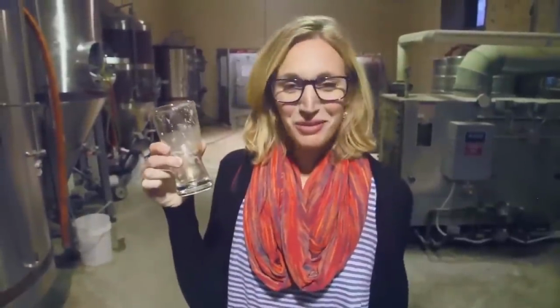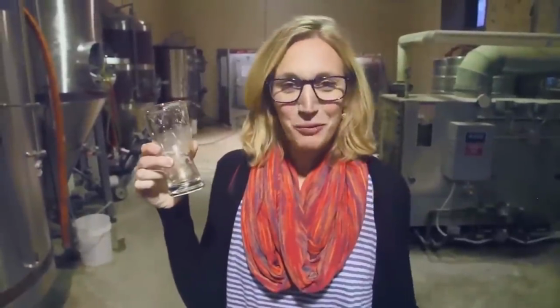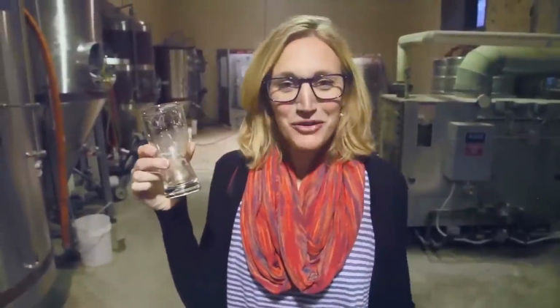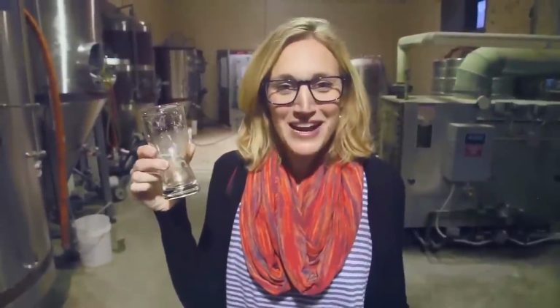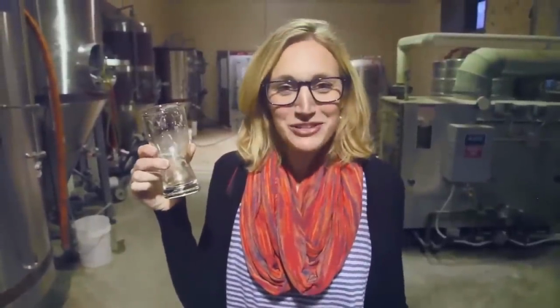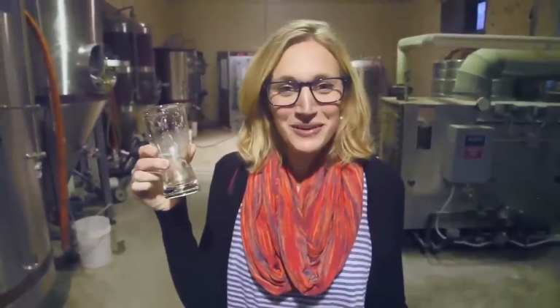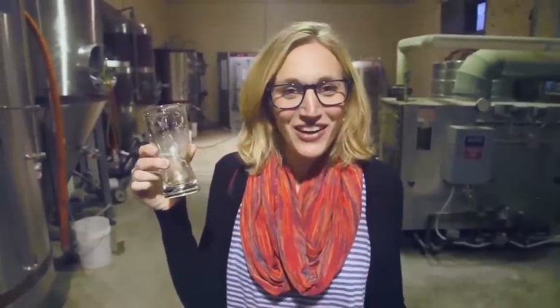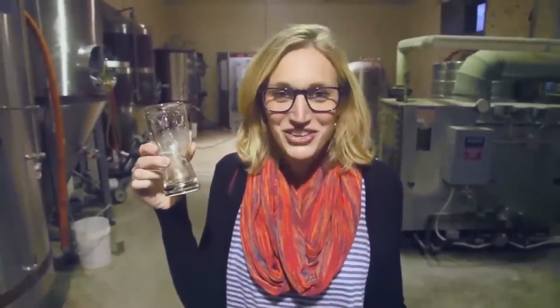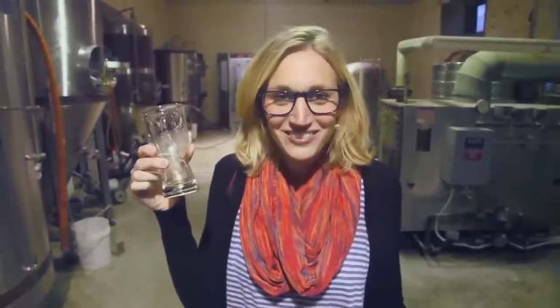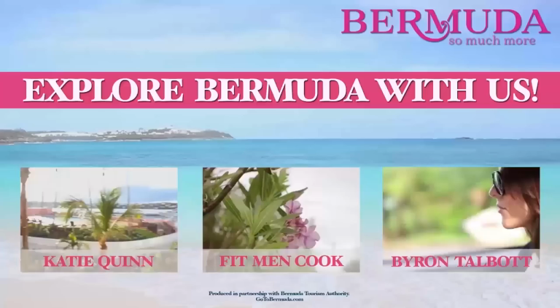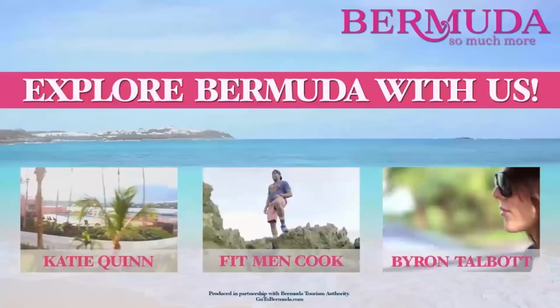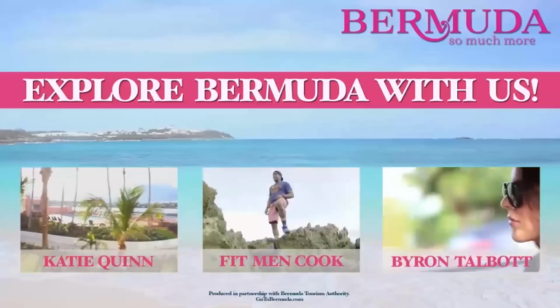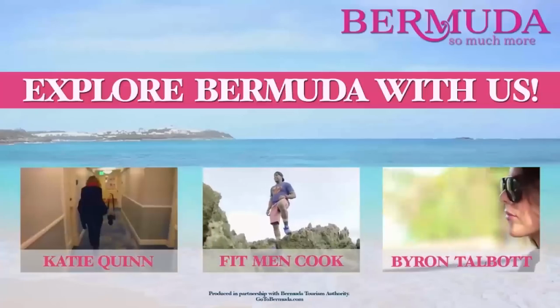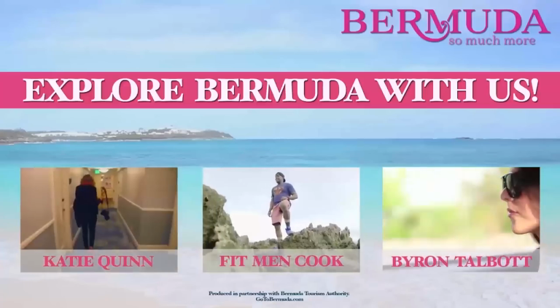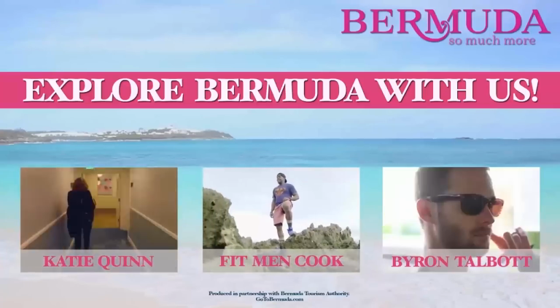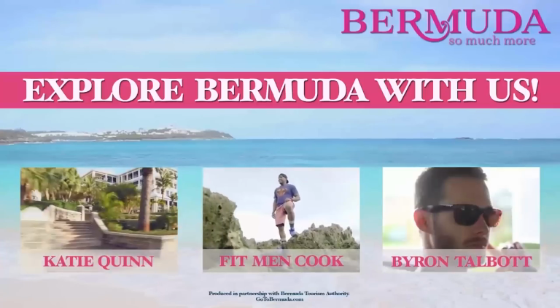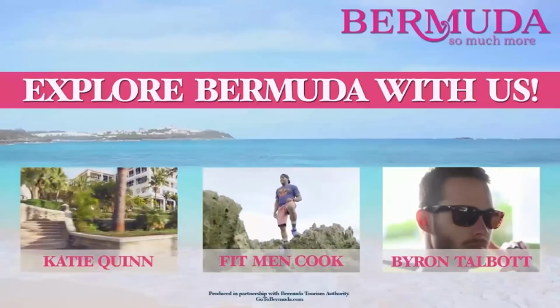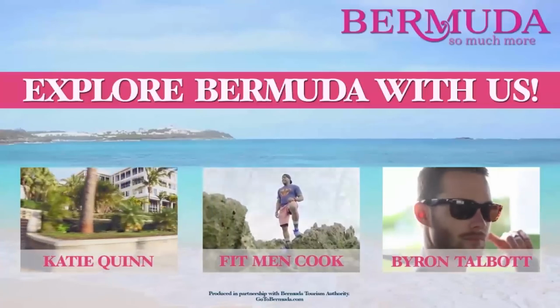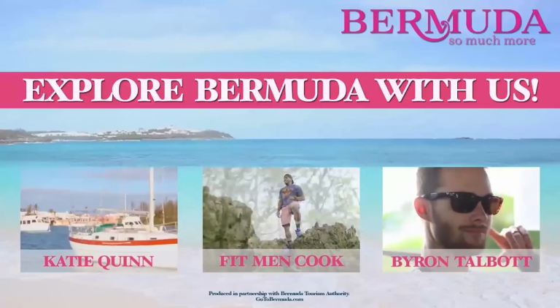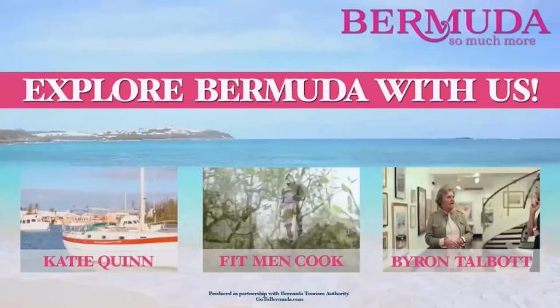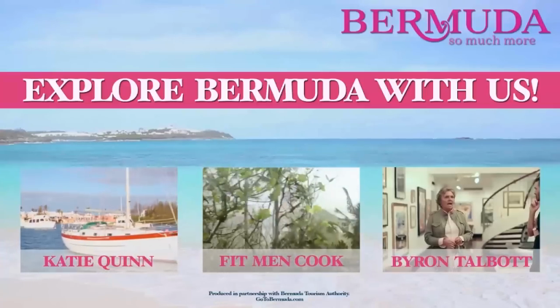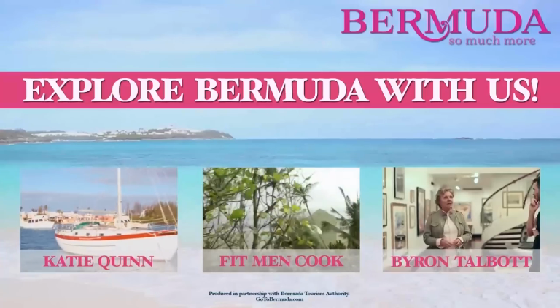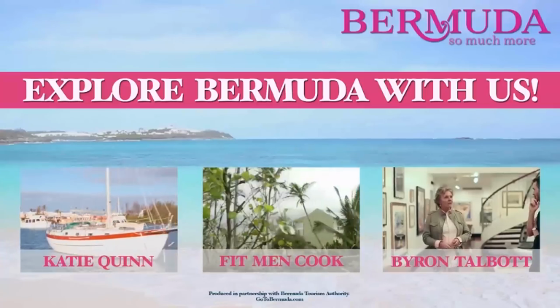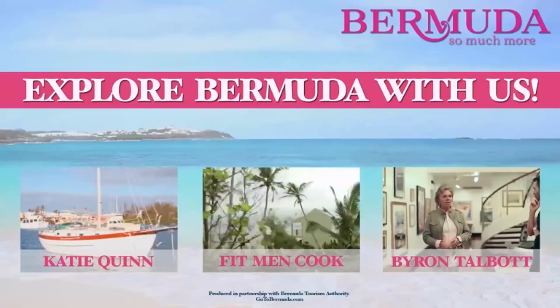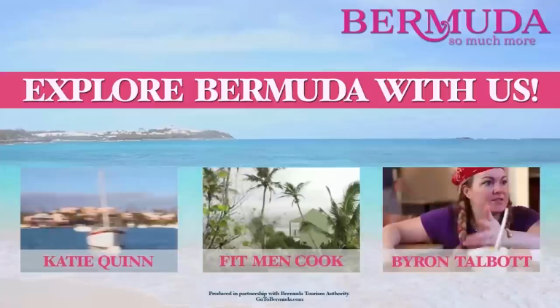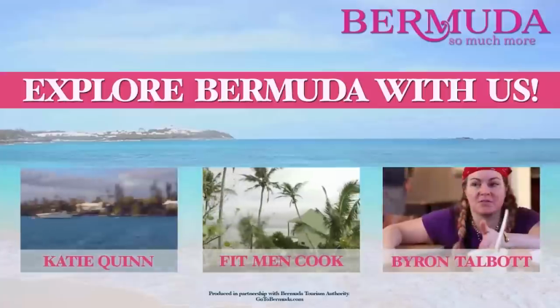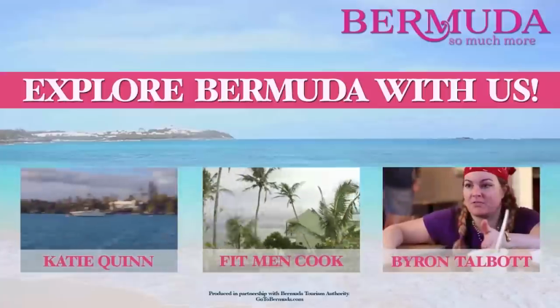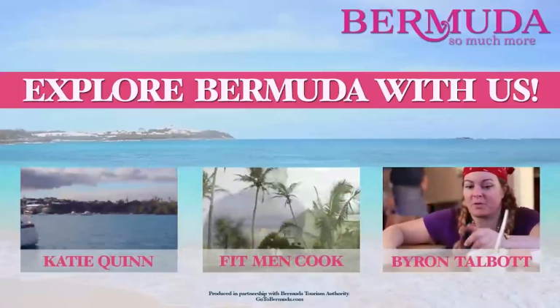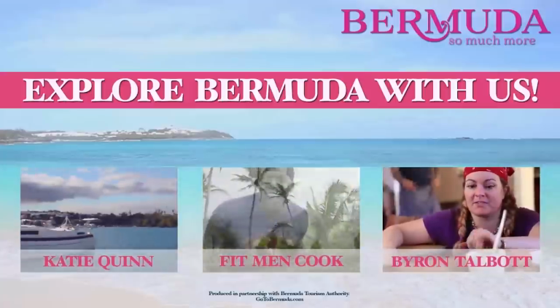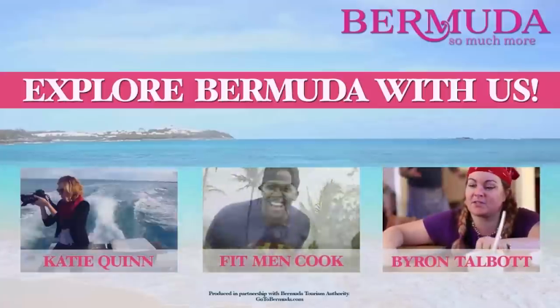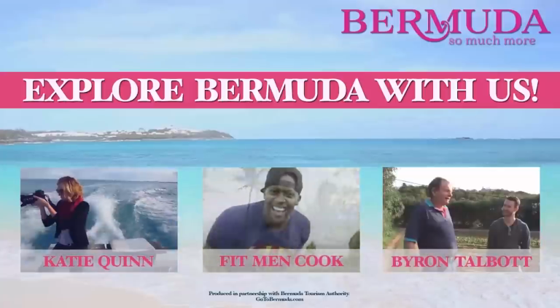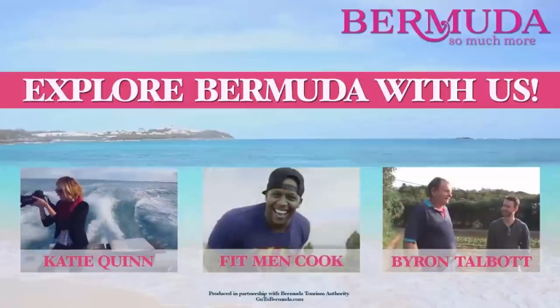What a great end to an adventure. Some of my other friends on YouTube visited Bermuda too — check them out.